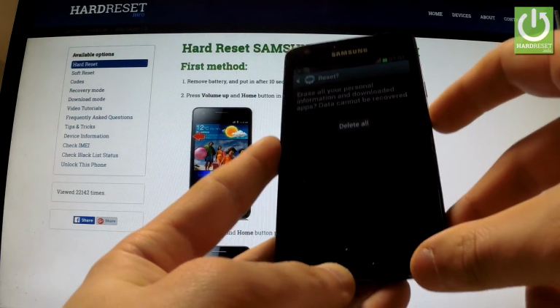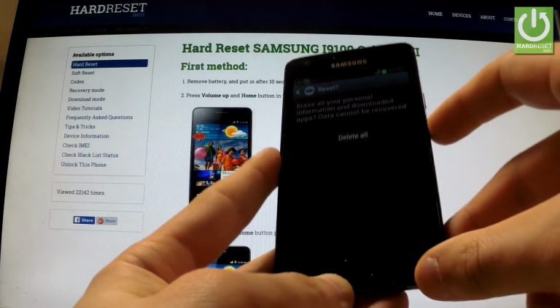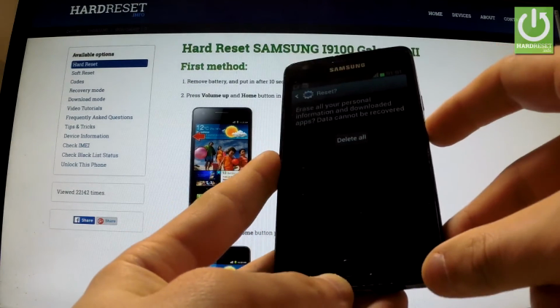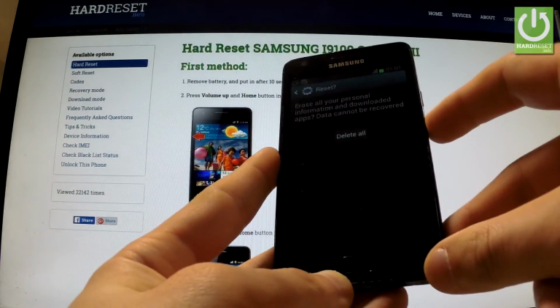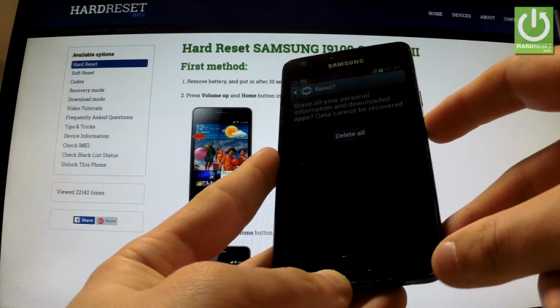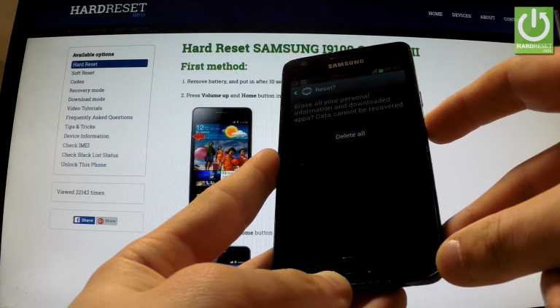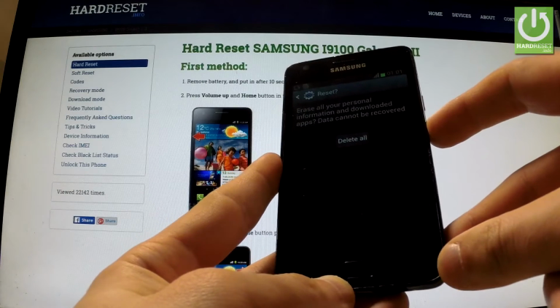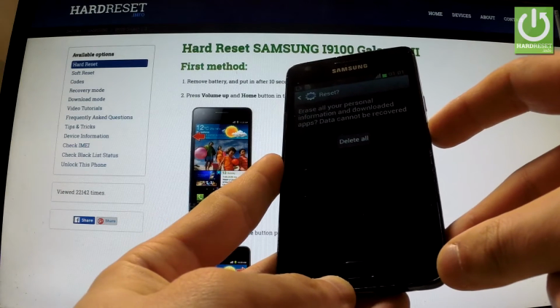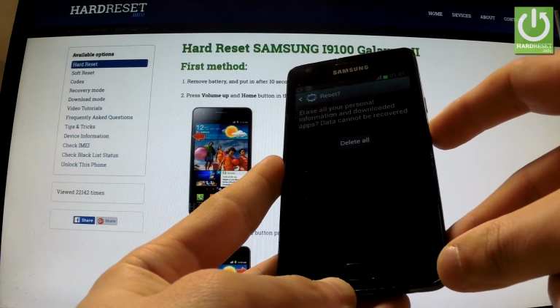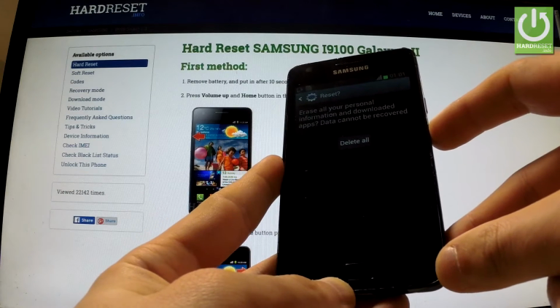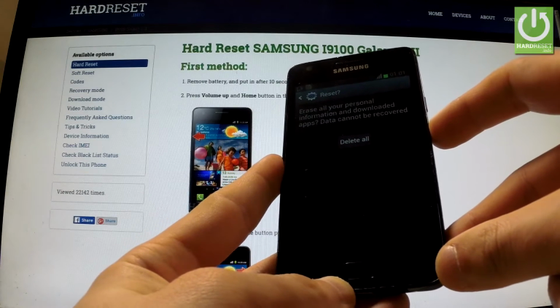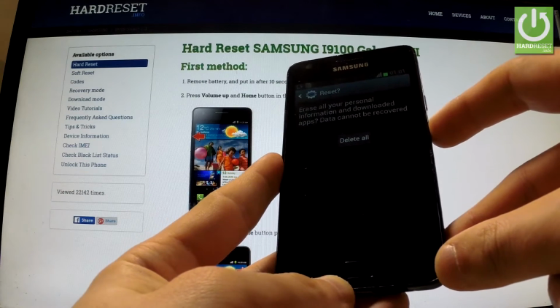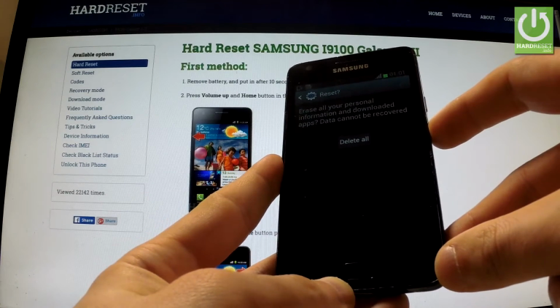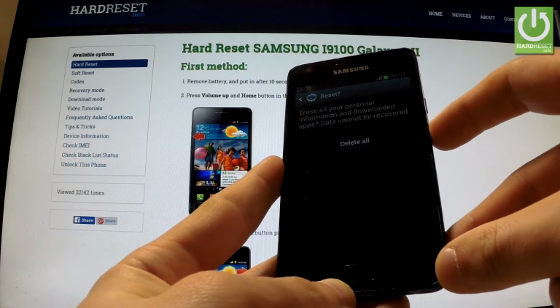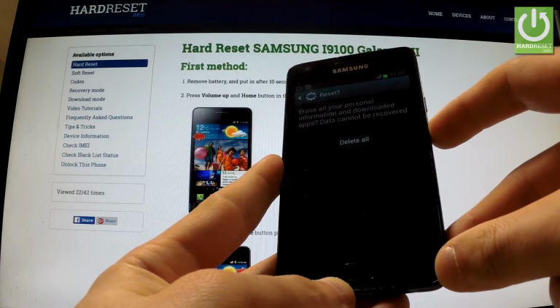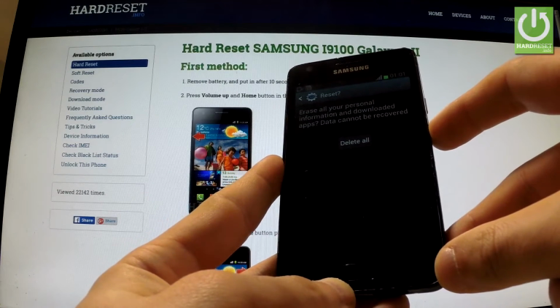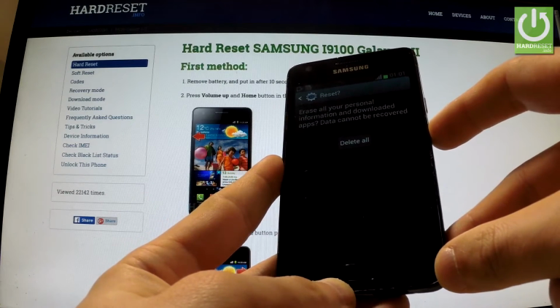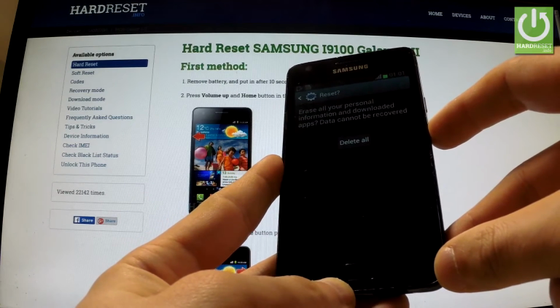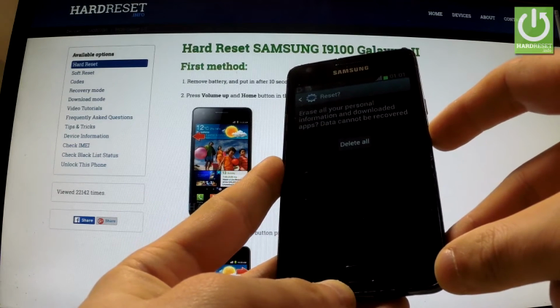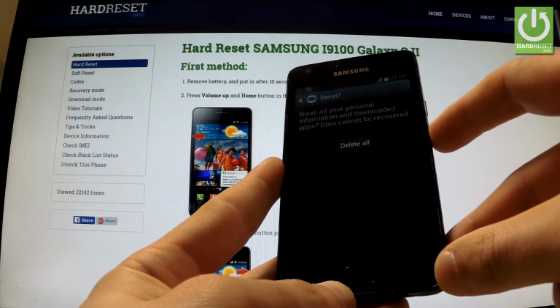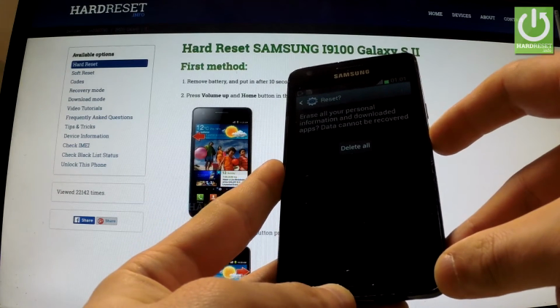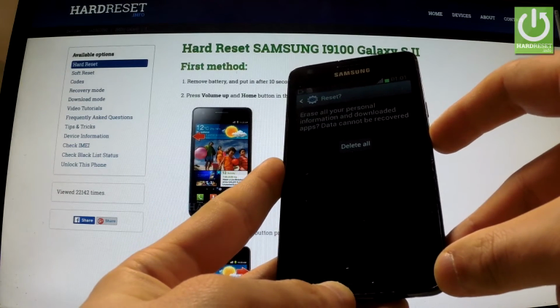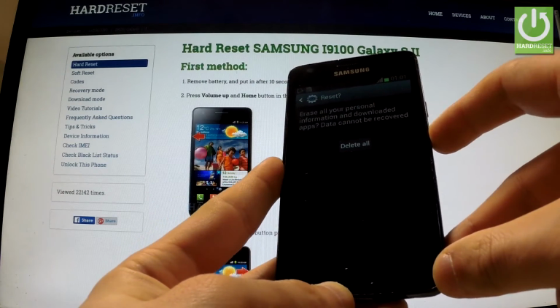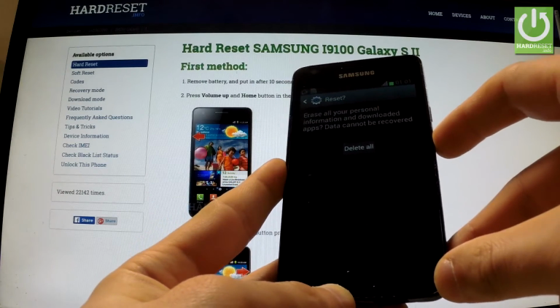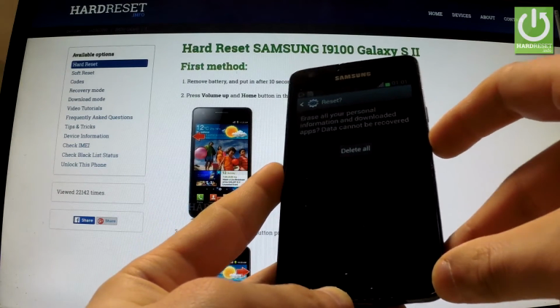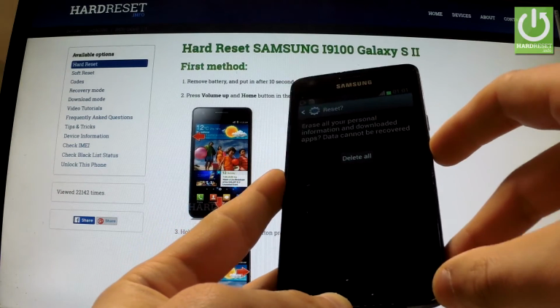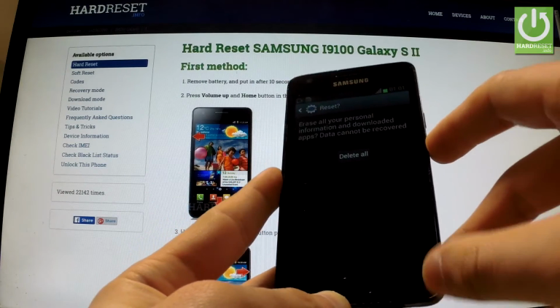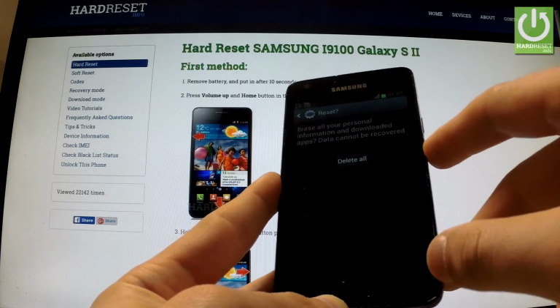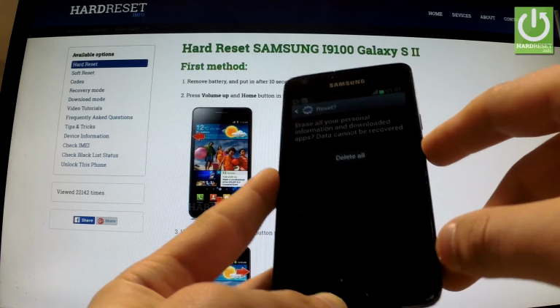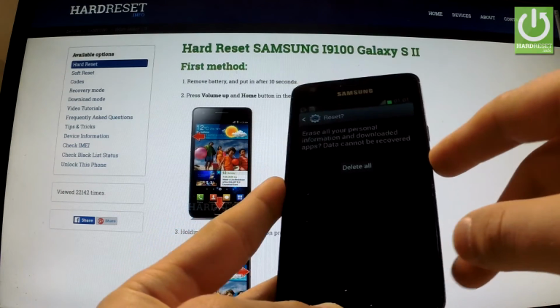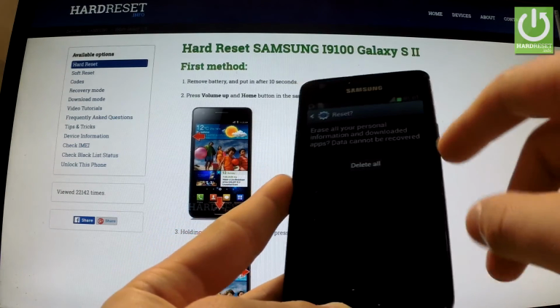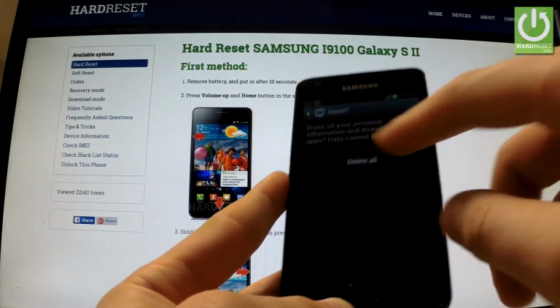If you are sure that you want to erase all your personal information and downloaded apps, choose Delete All.